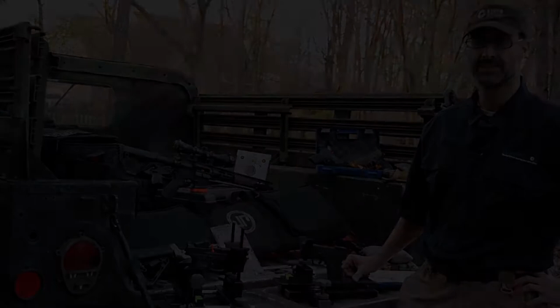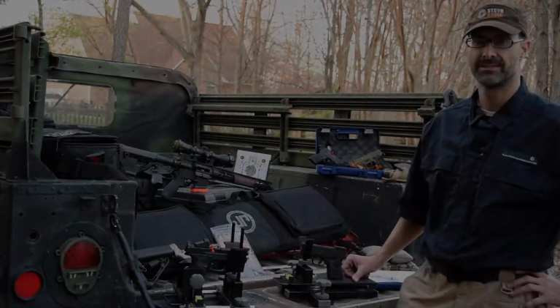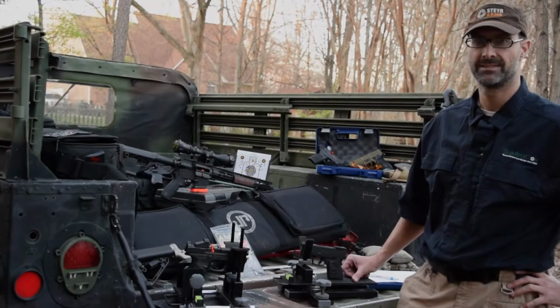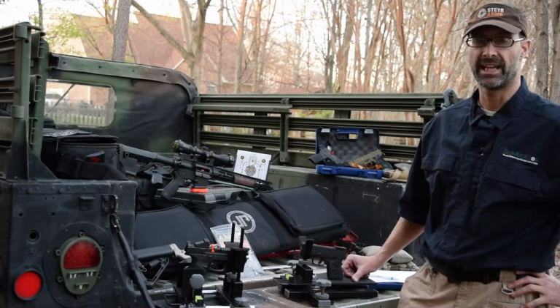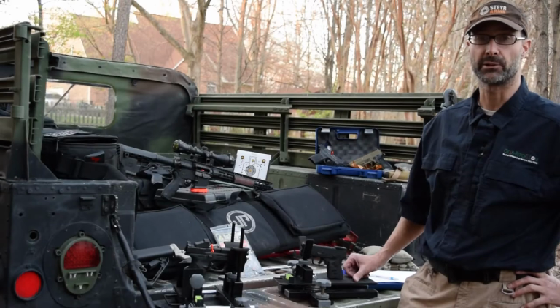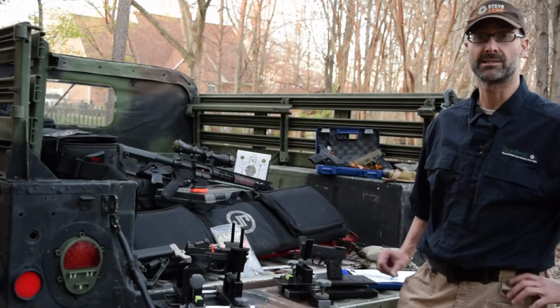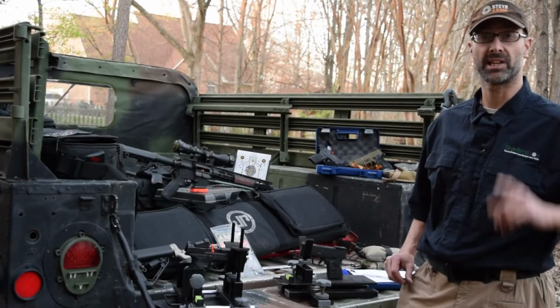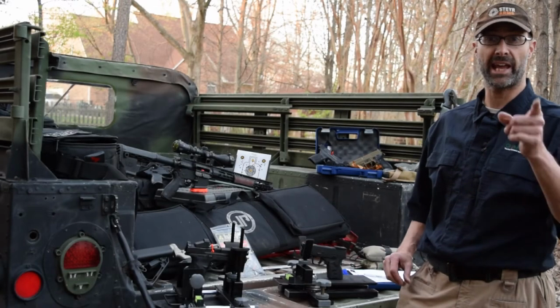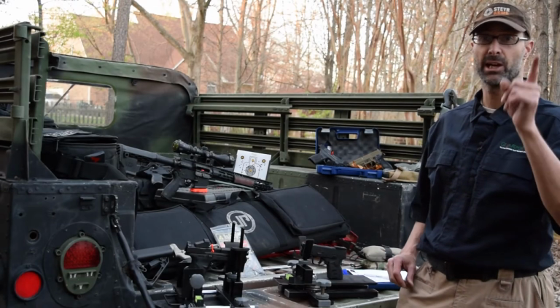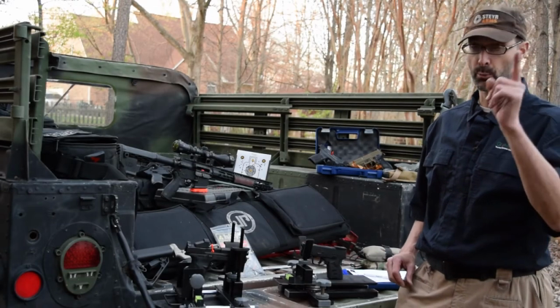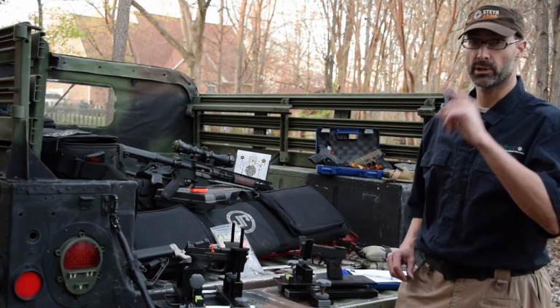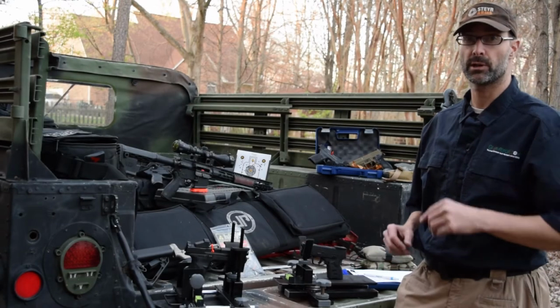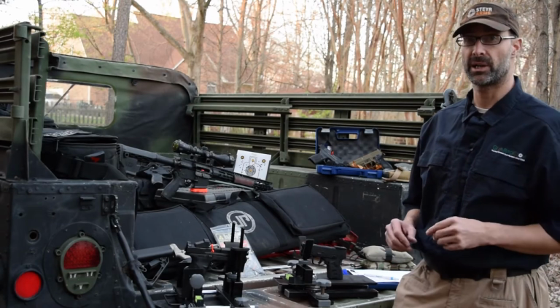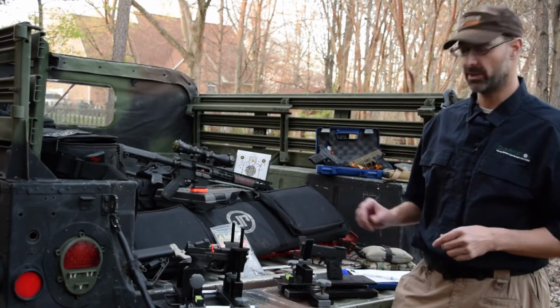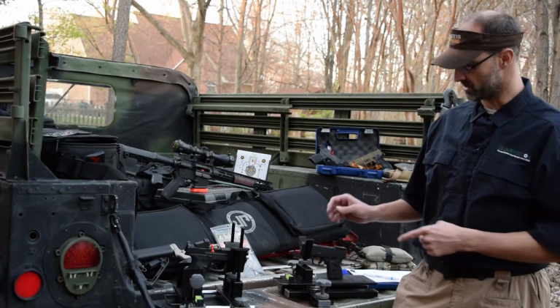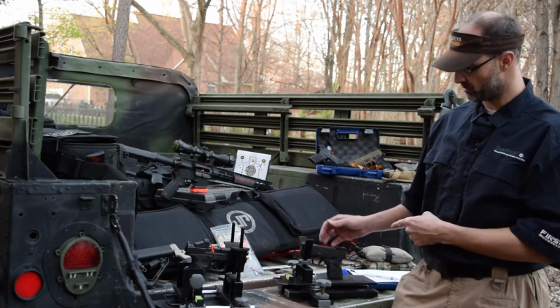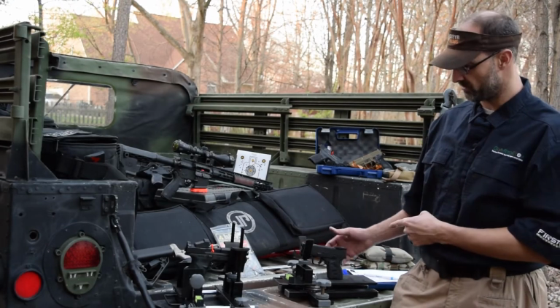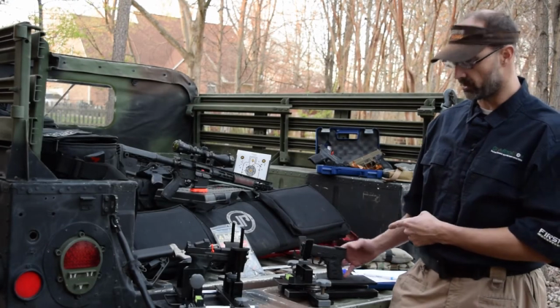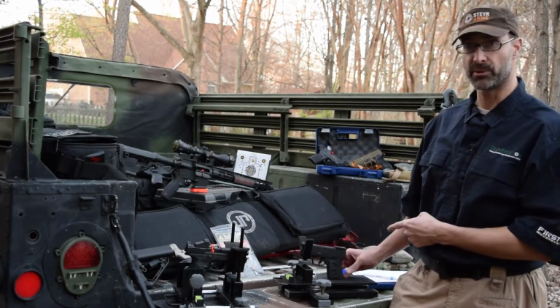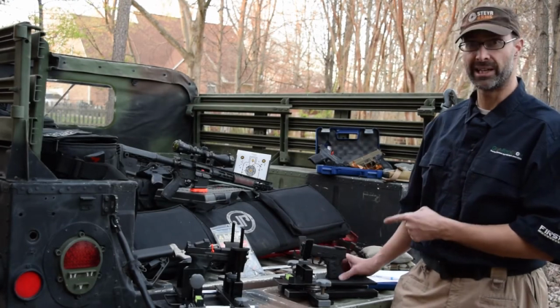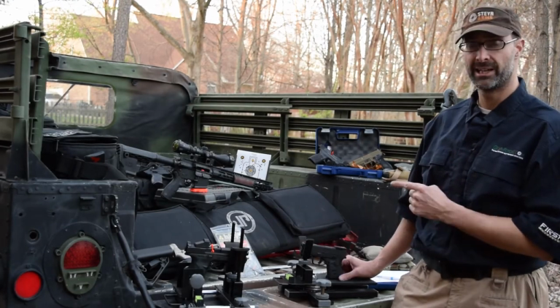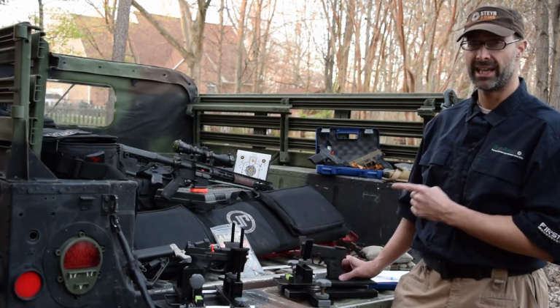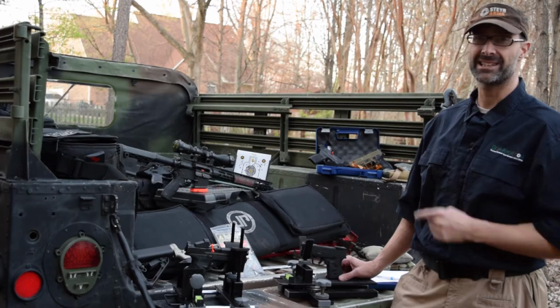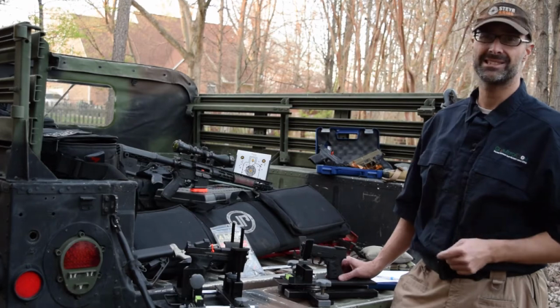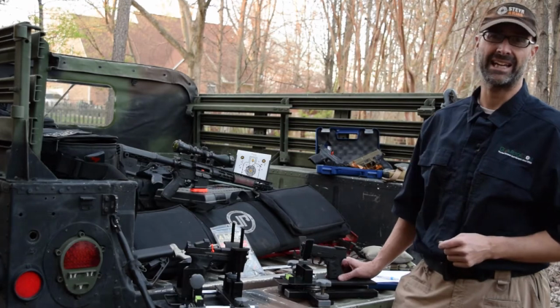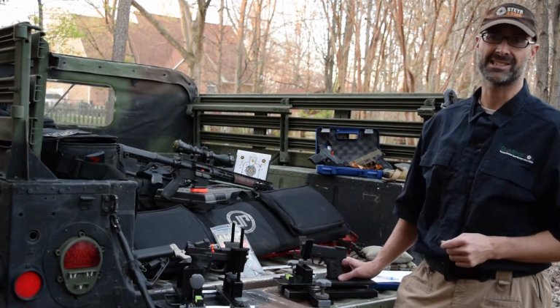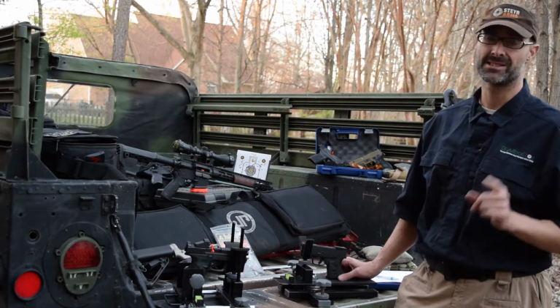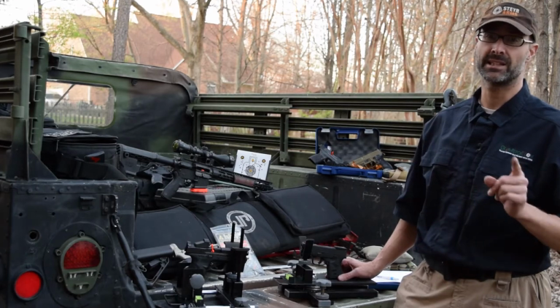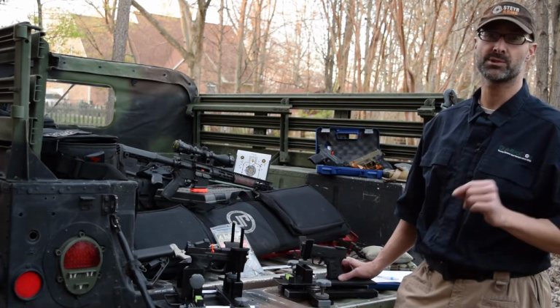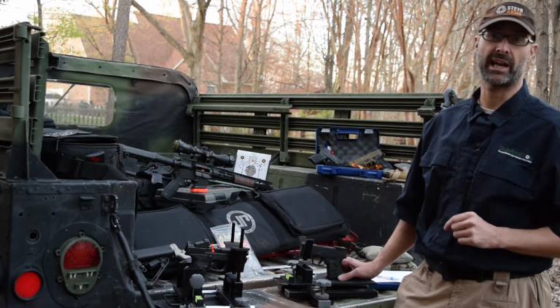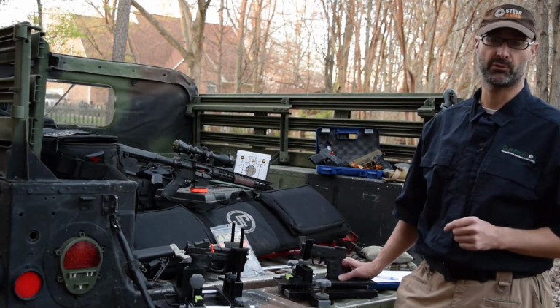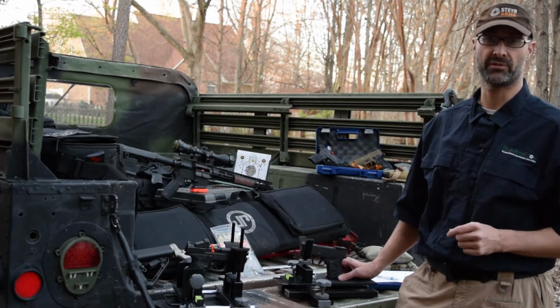Hey GearHeads, today we're going to talk about the Springfield Armory XDS Single Stack 45.